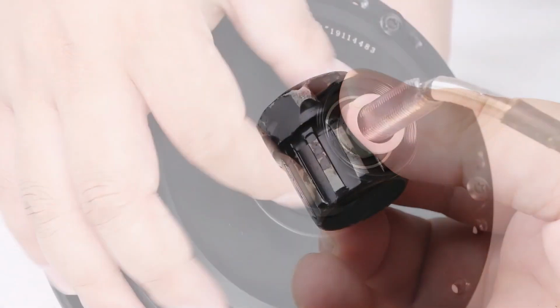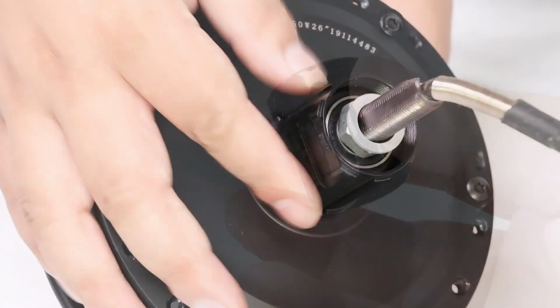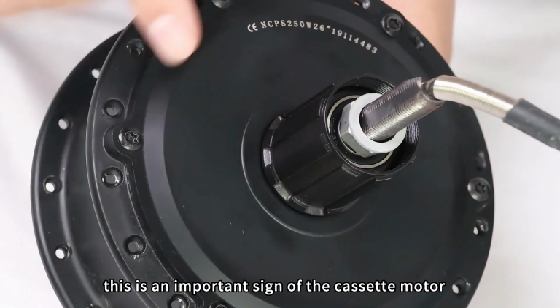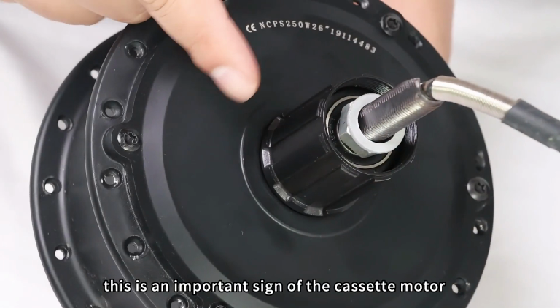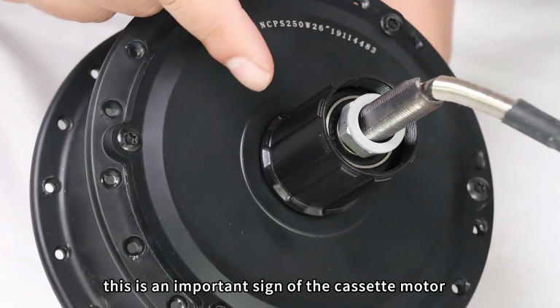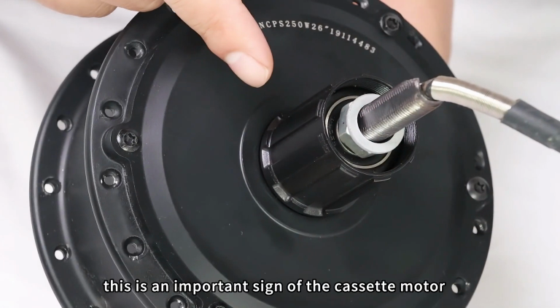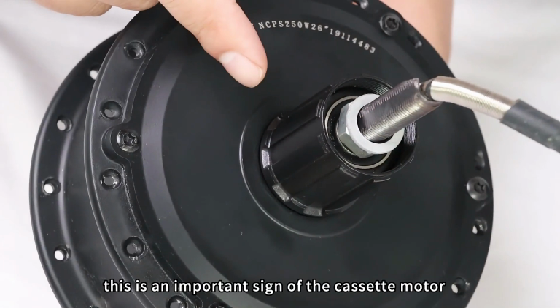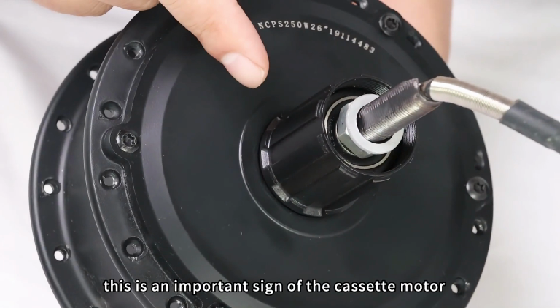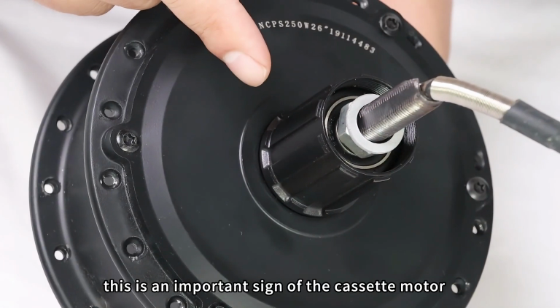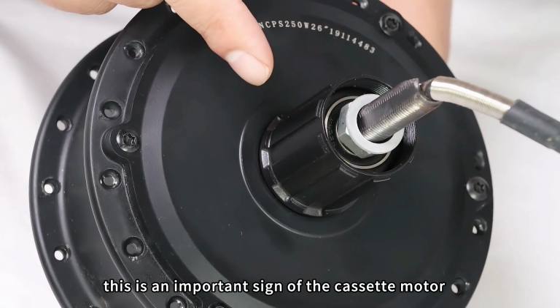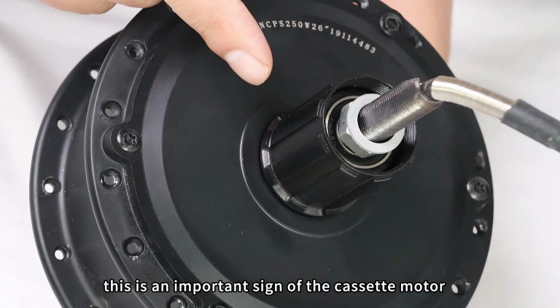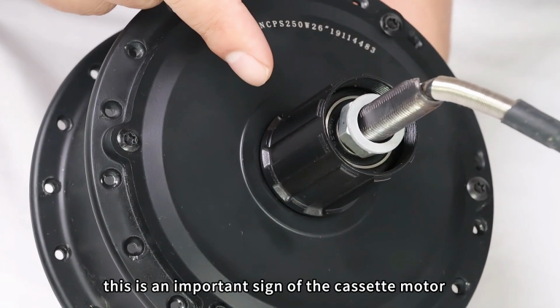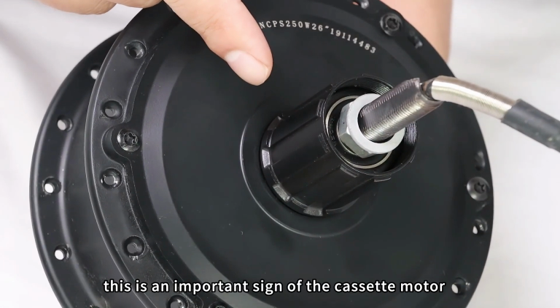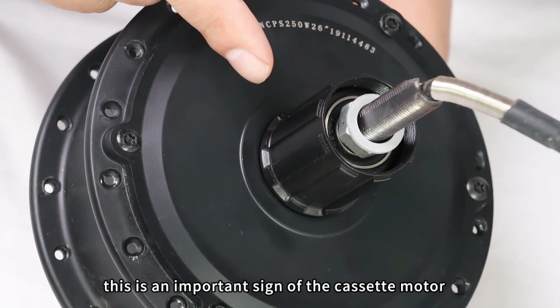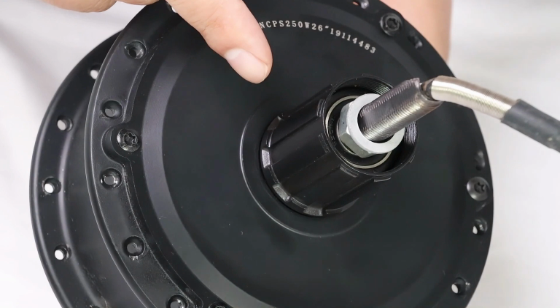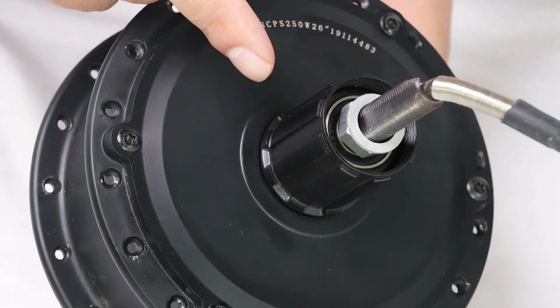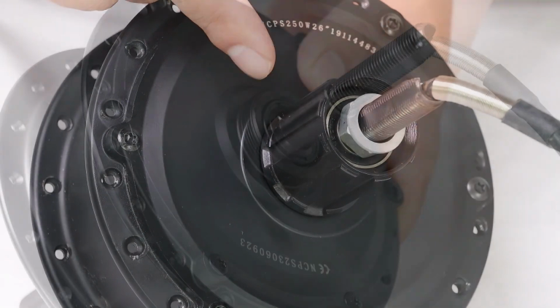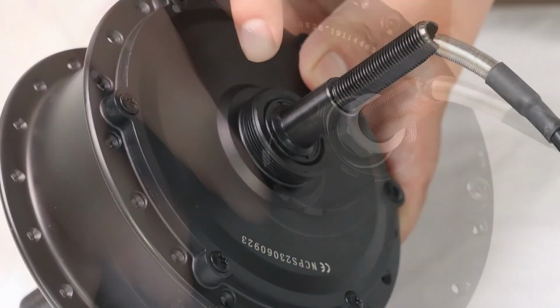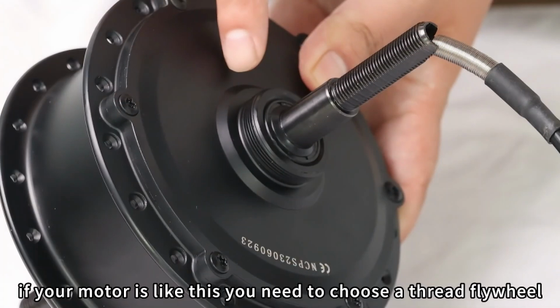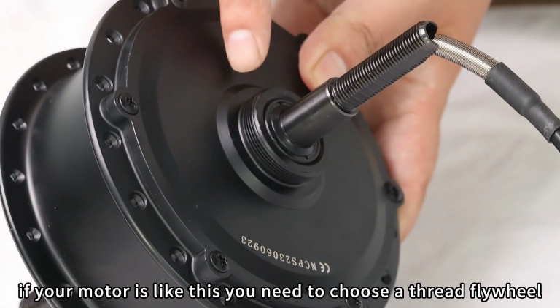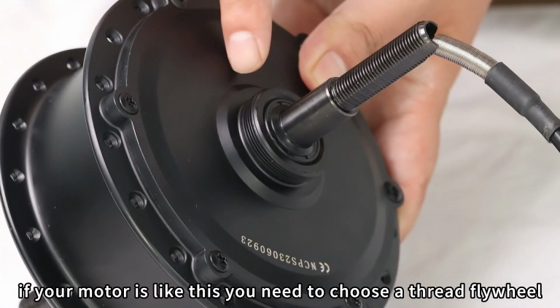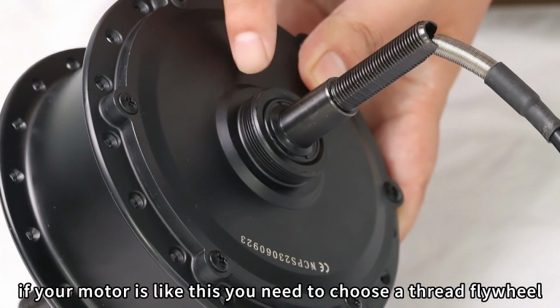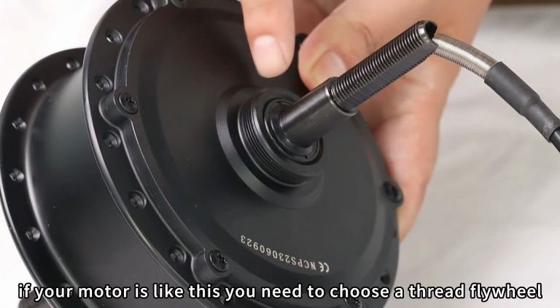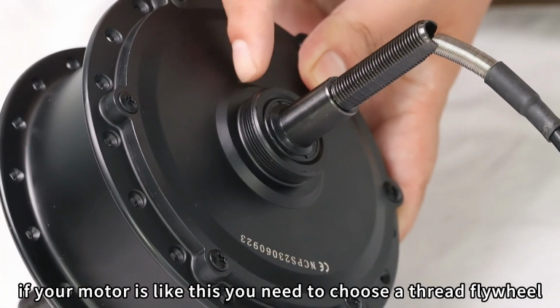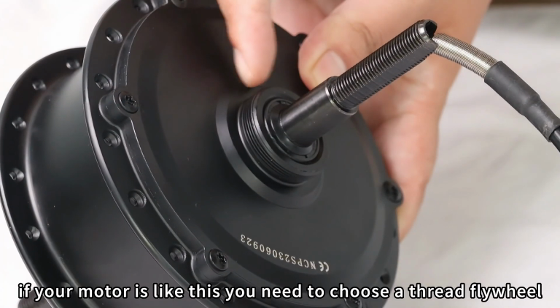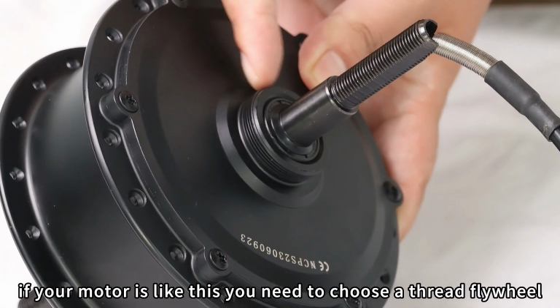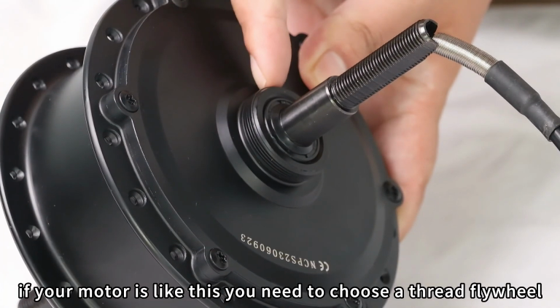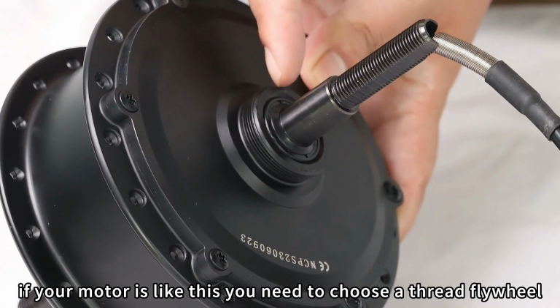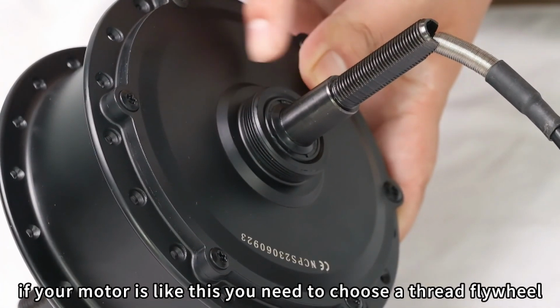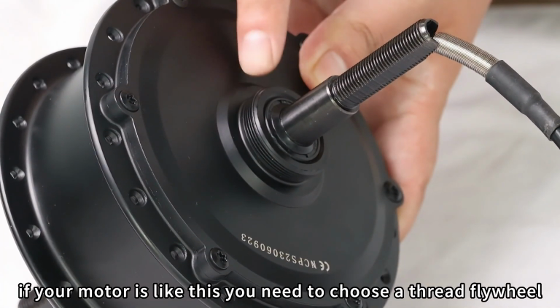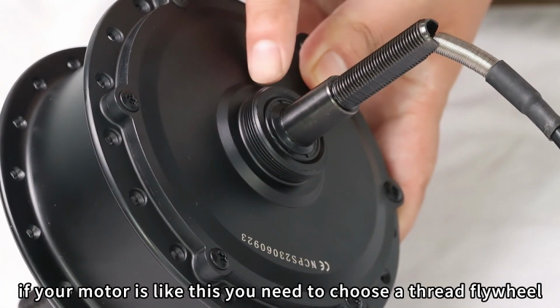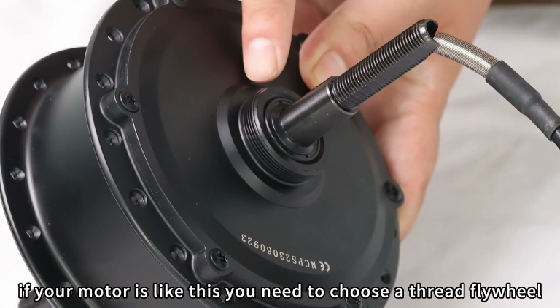This is an important sign of the cassette motor. If your motor is like this, you need to choose a thread flywheel.